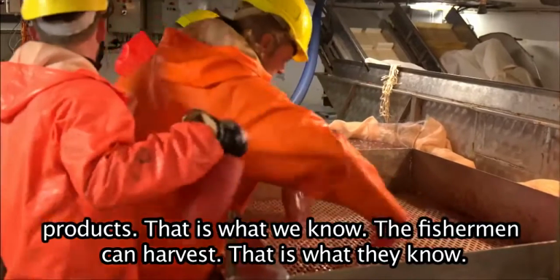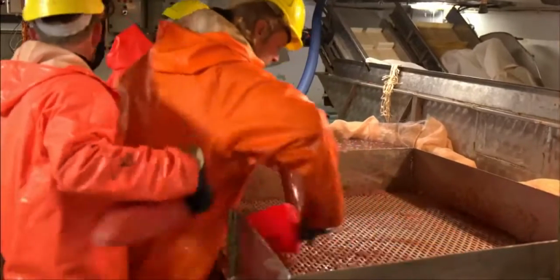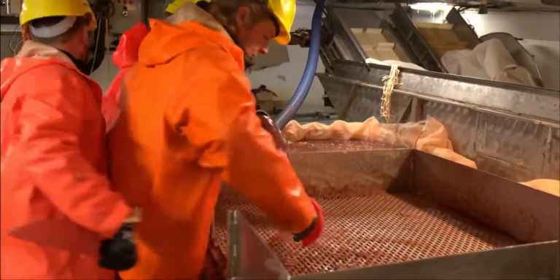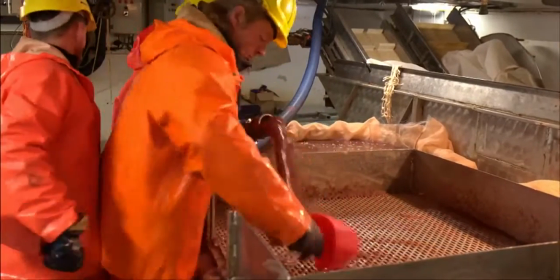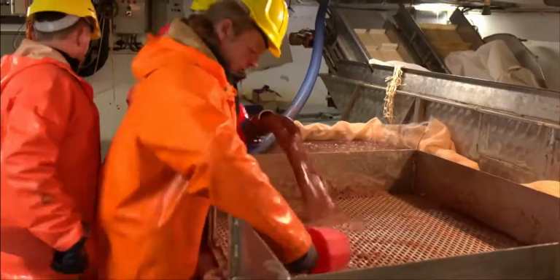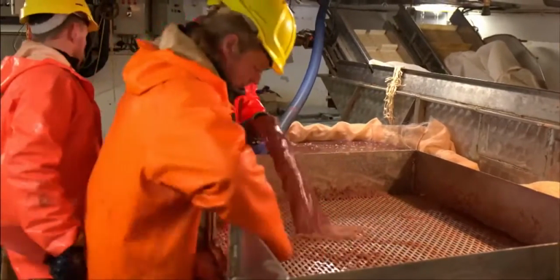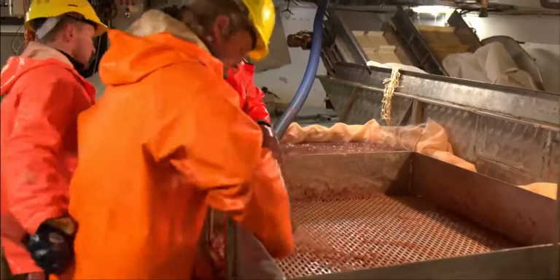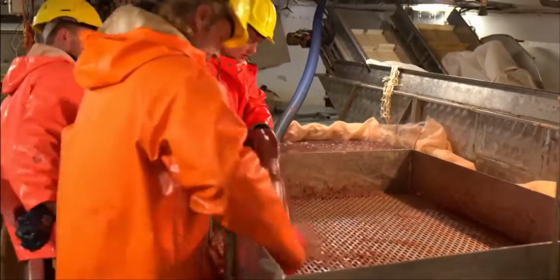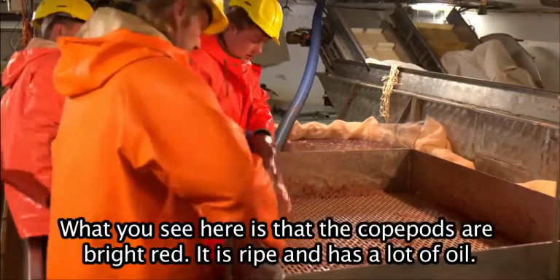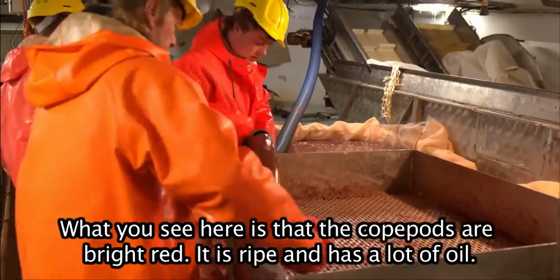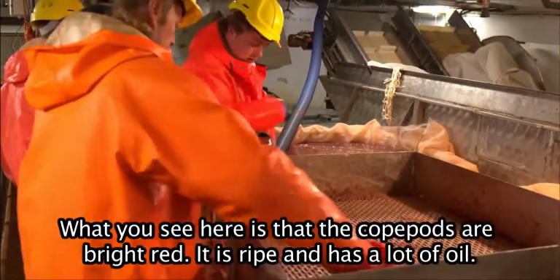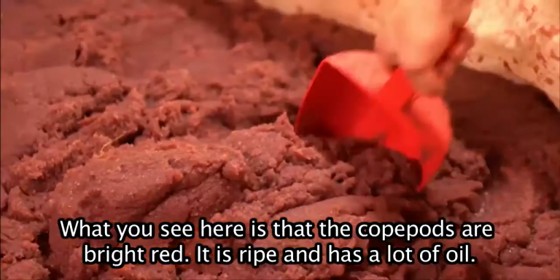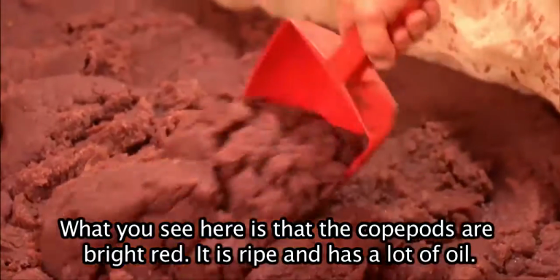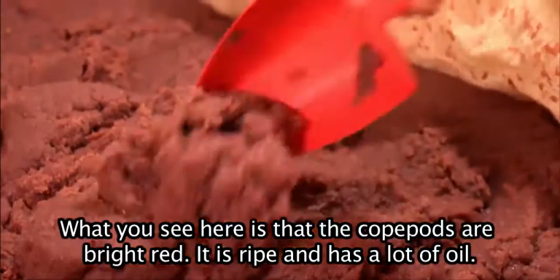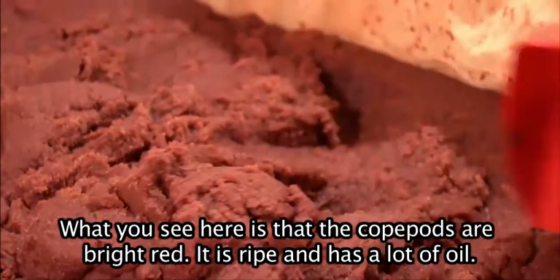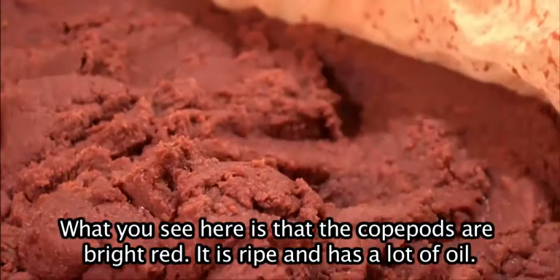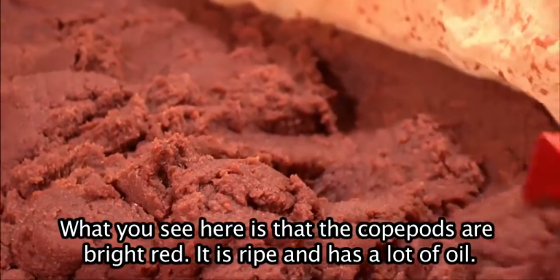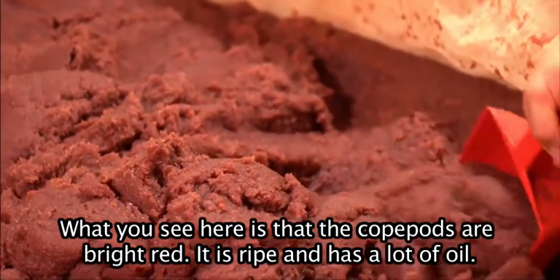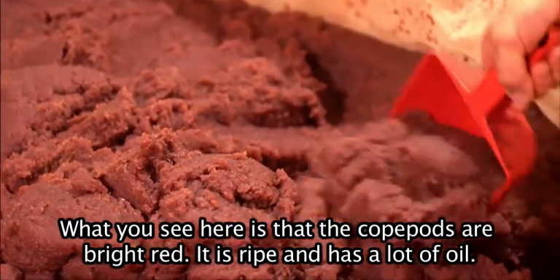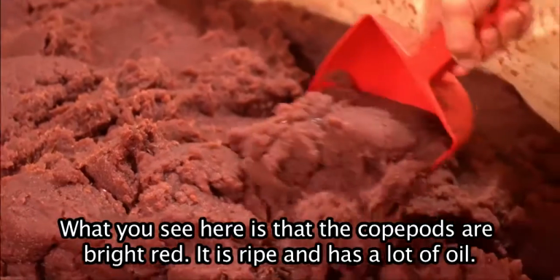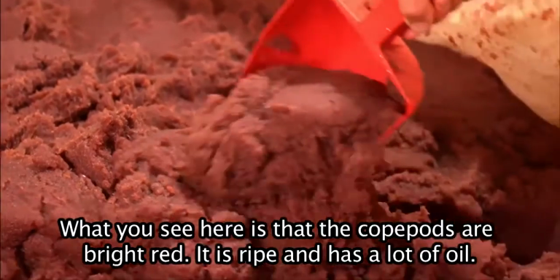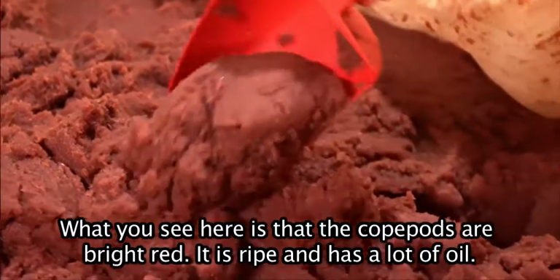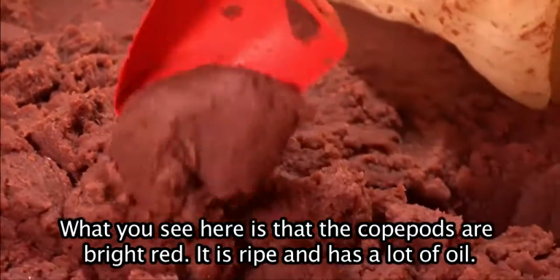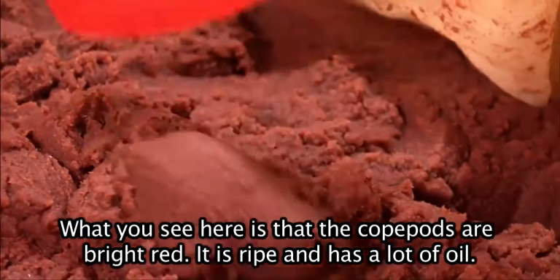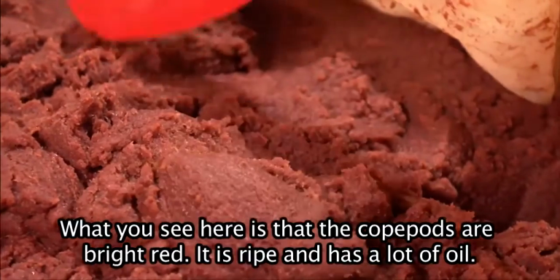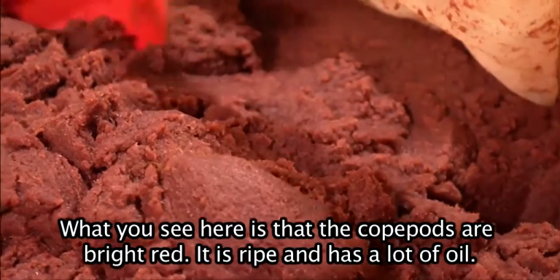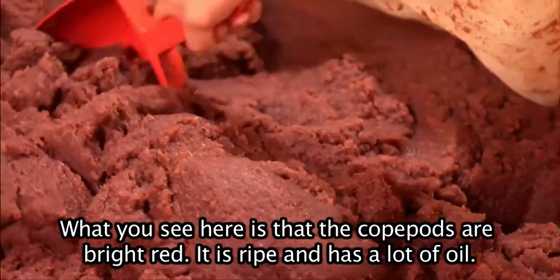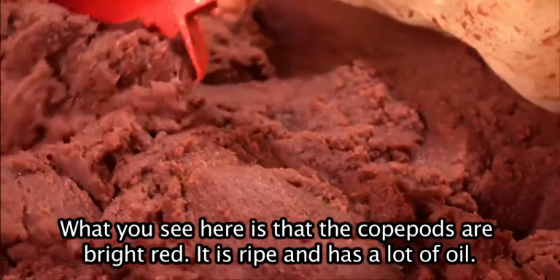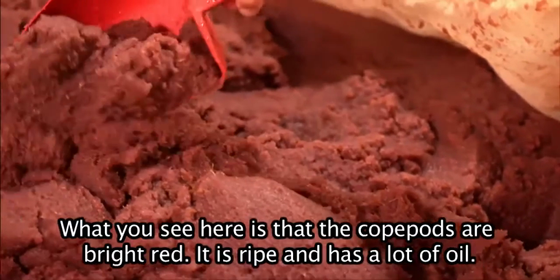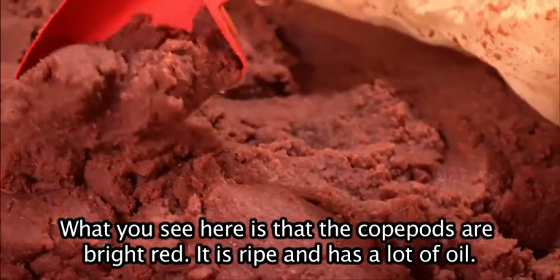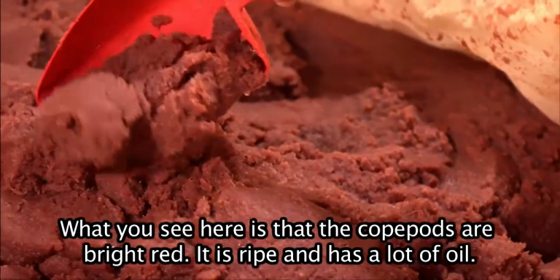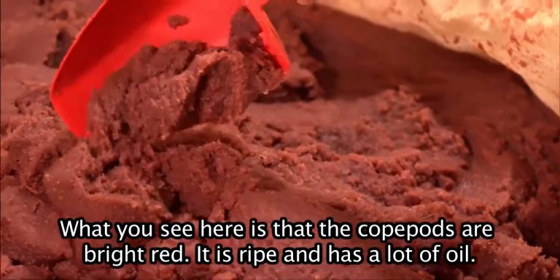Look at what you see here — it's so red. It's beautiful.